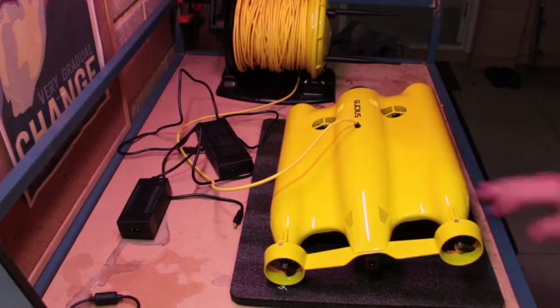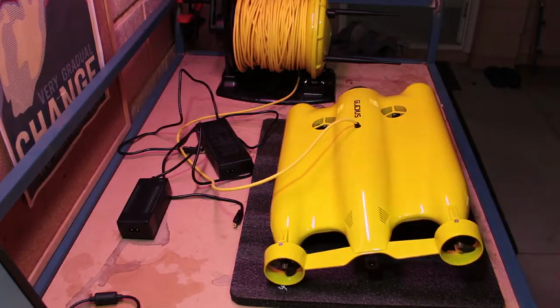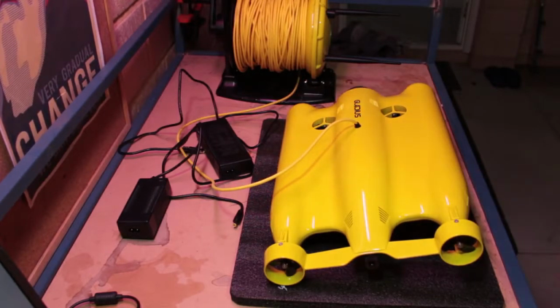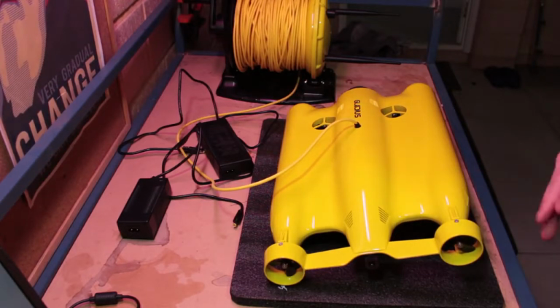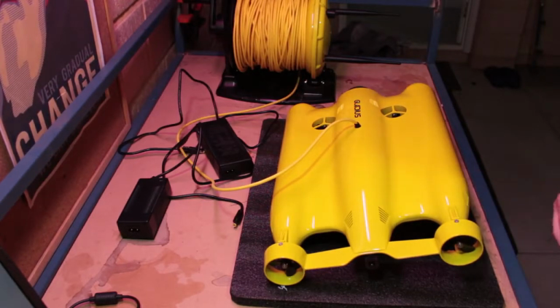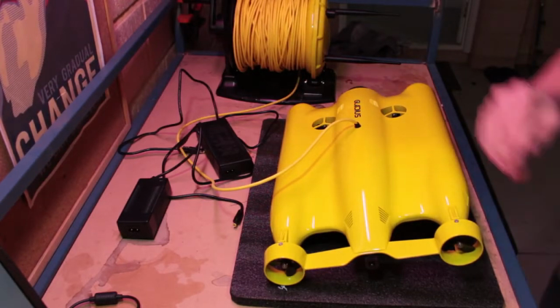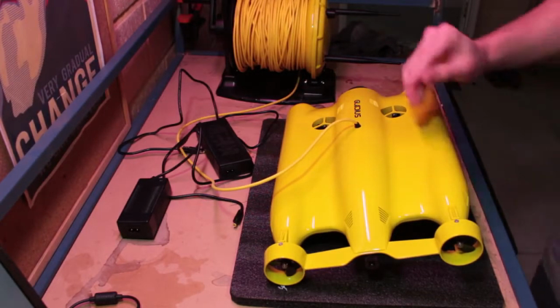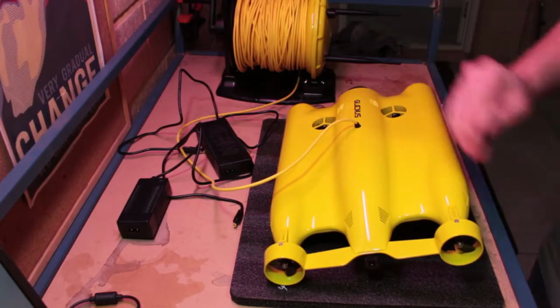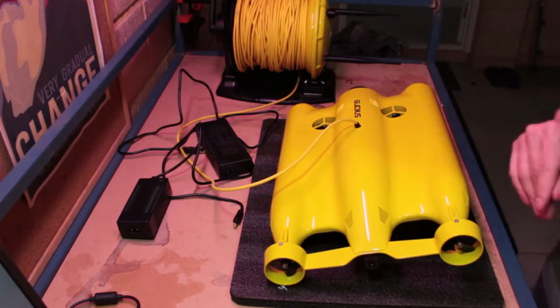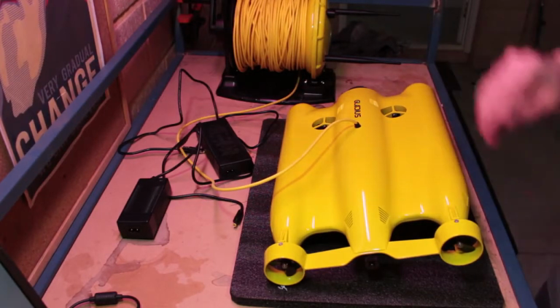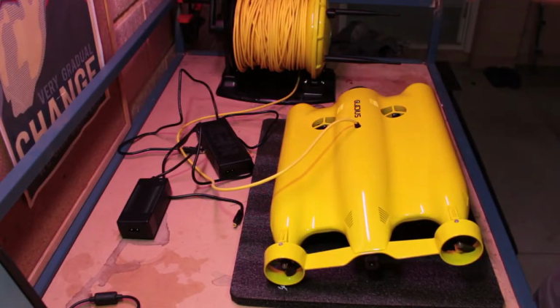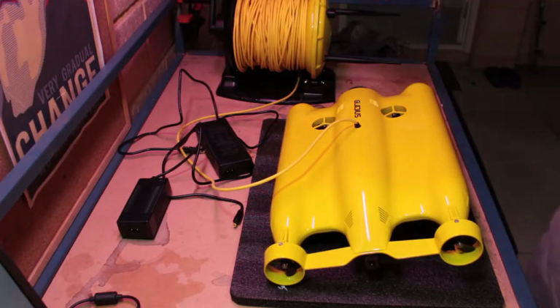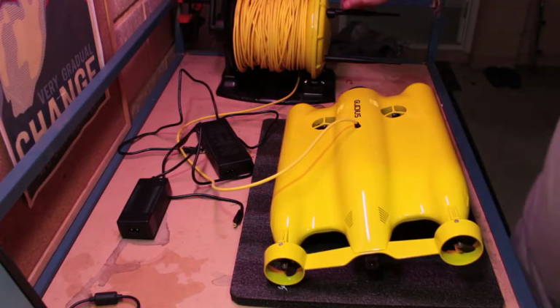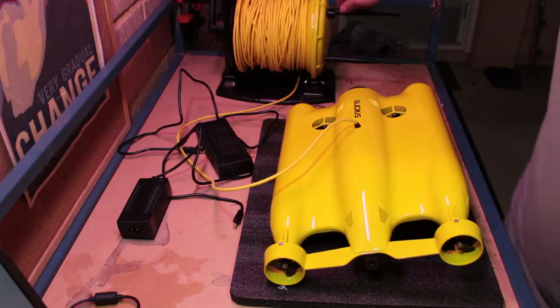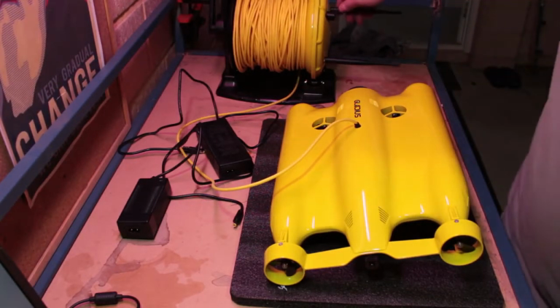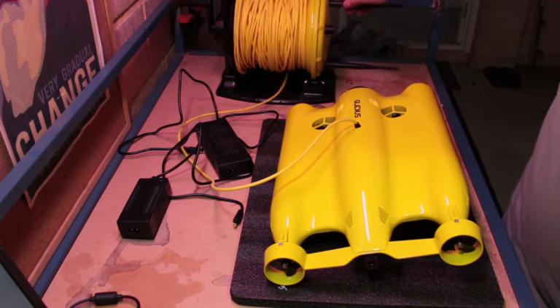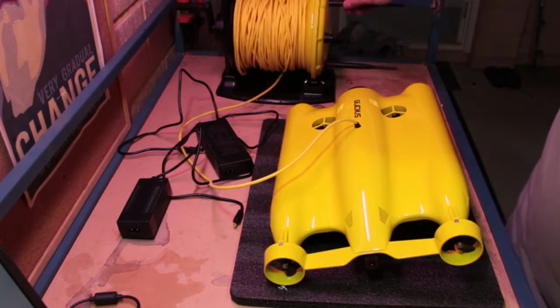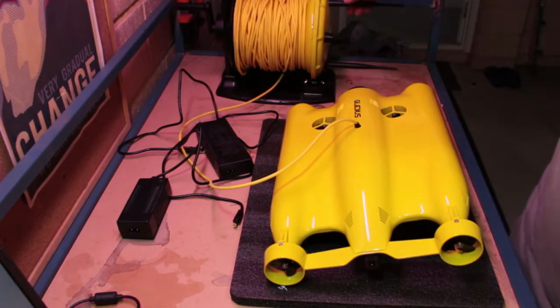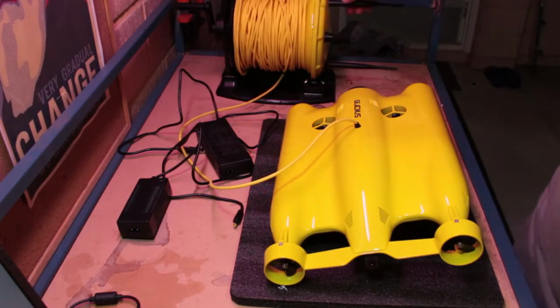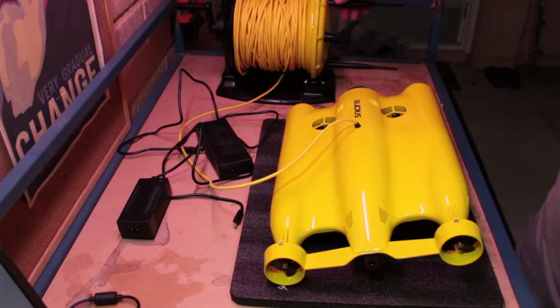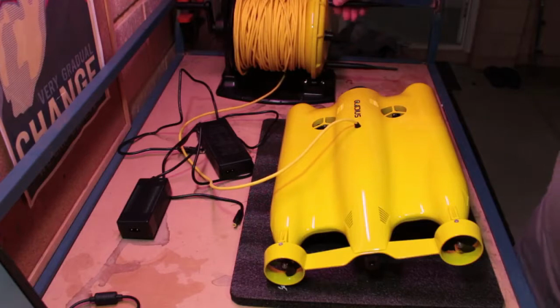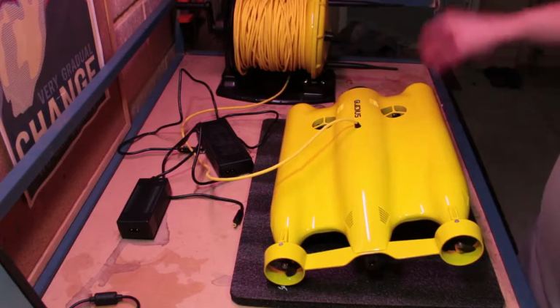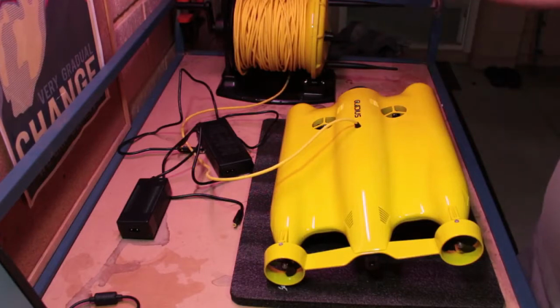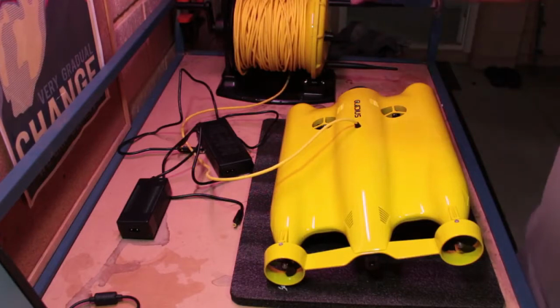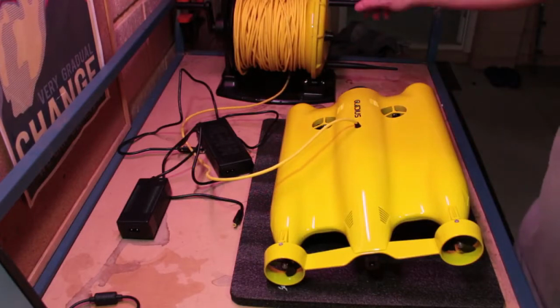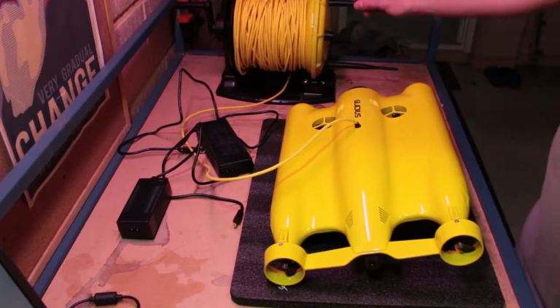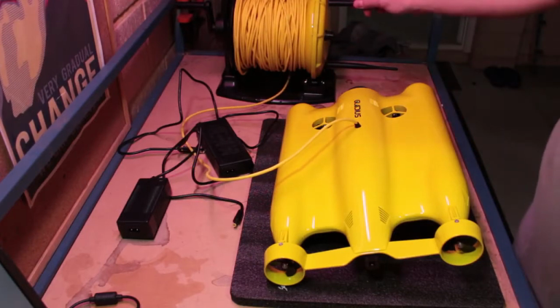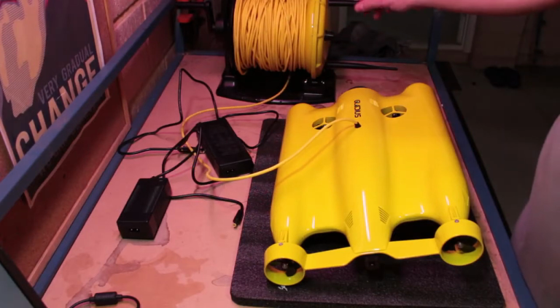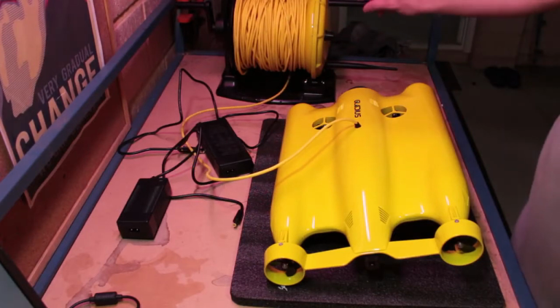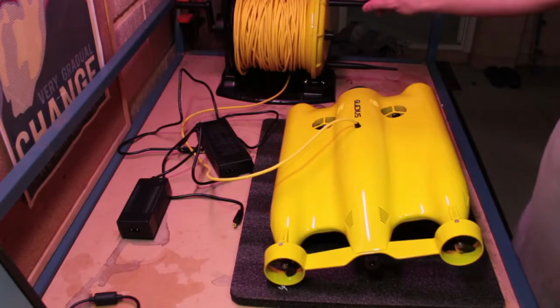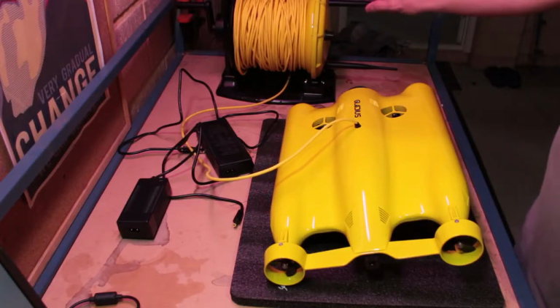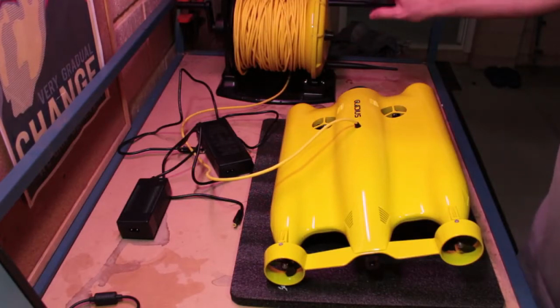The first thing you'll want to do is attach the WiFi antennas to the buoy — they simply screw onto the device.